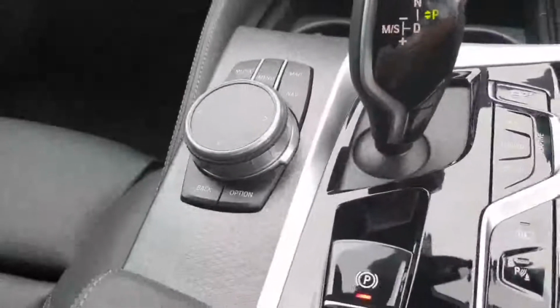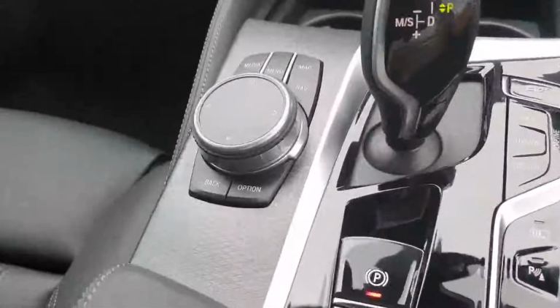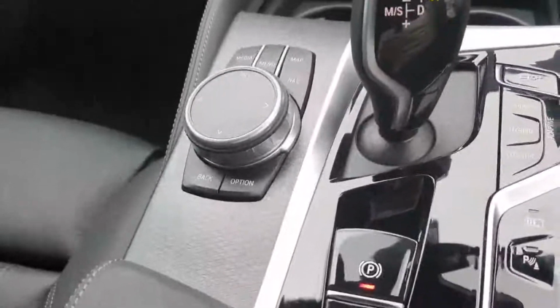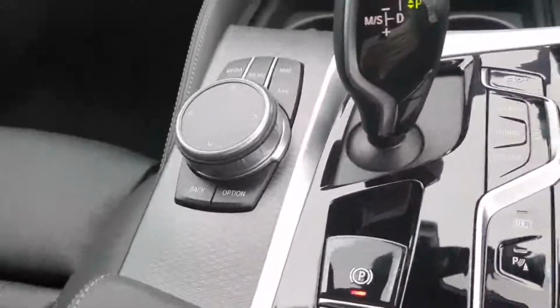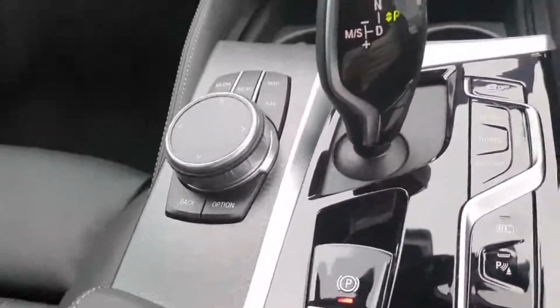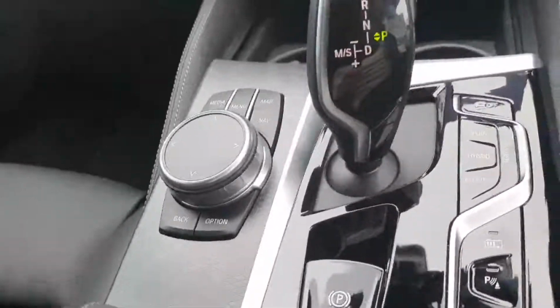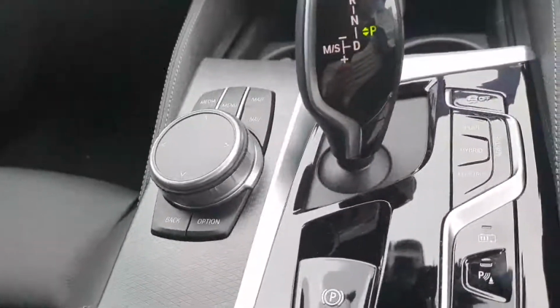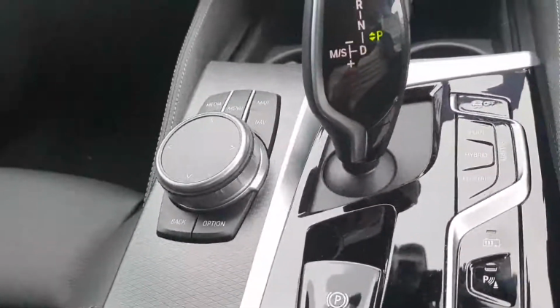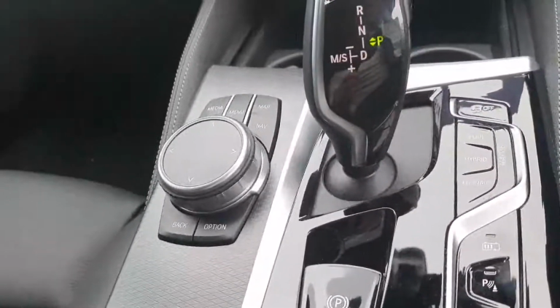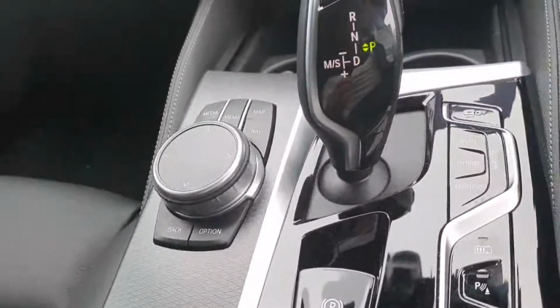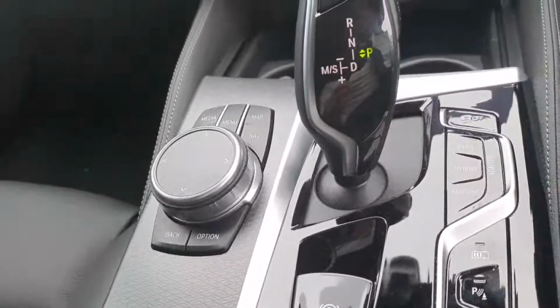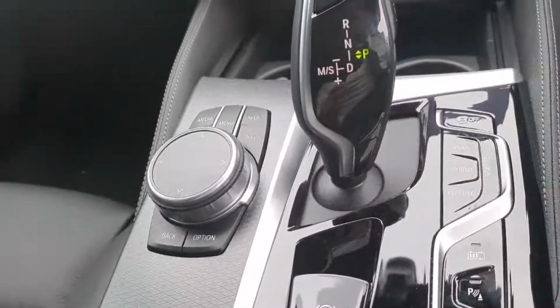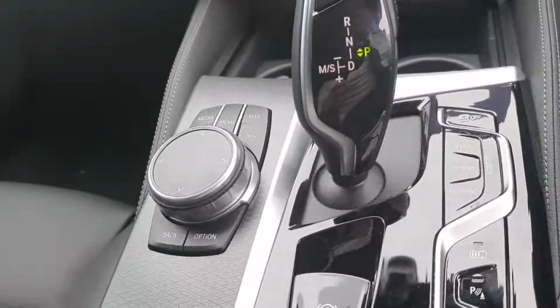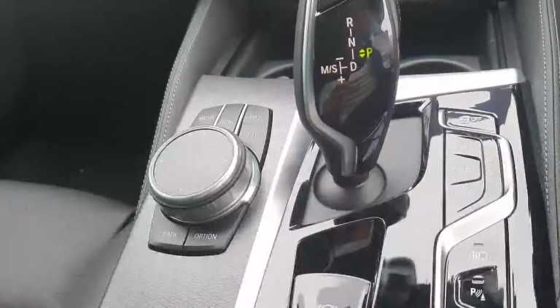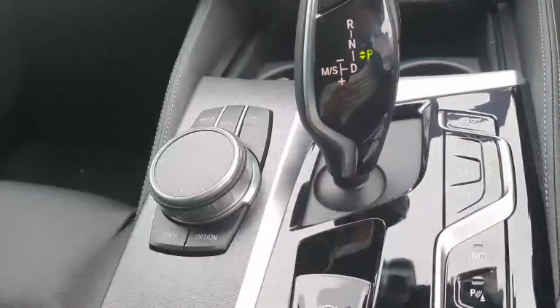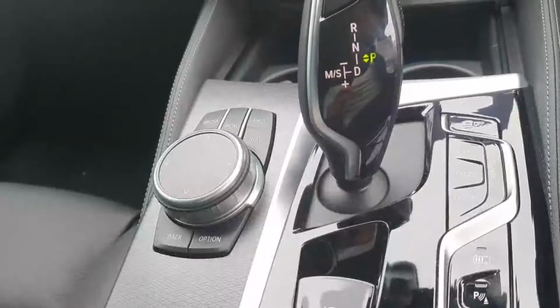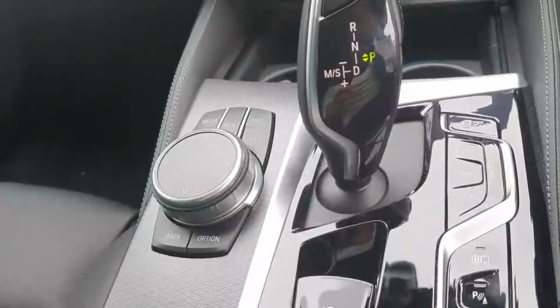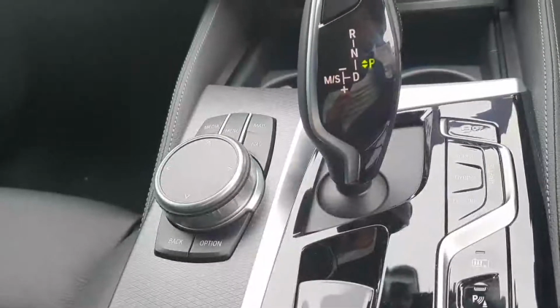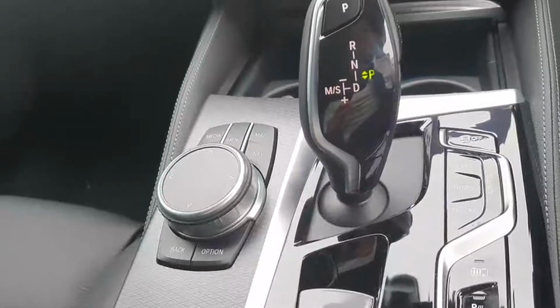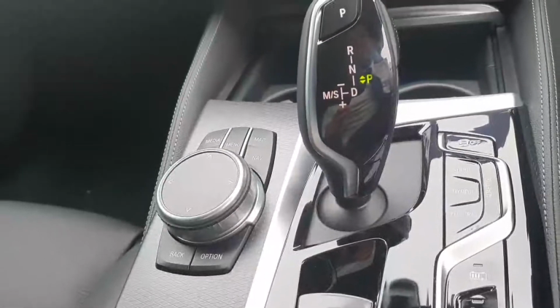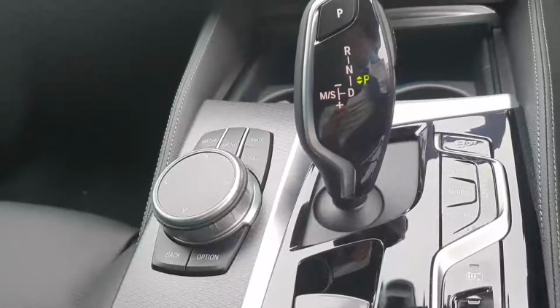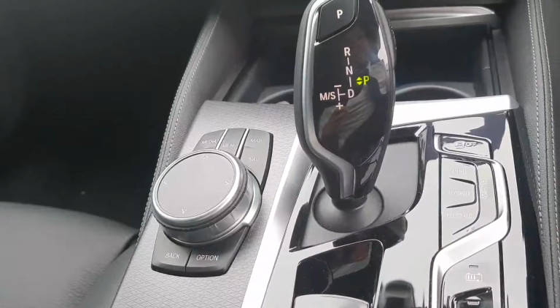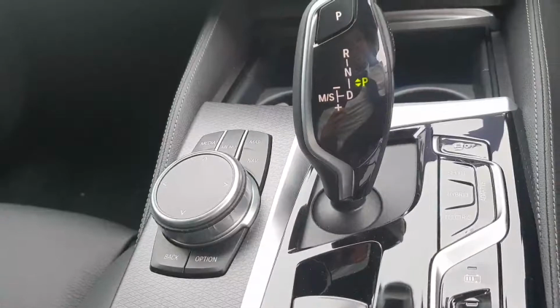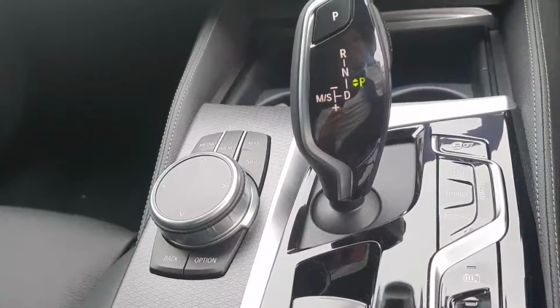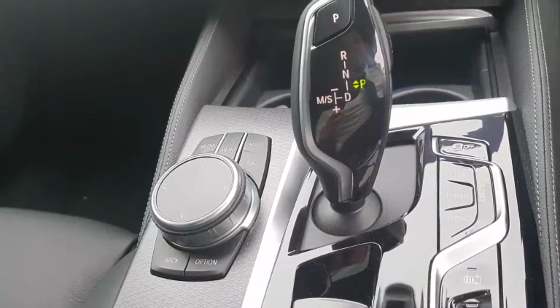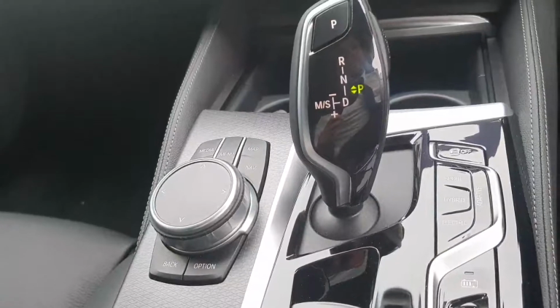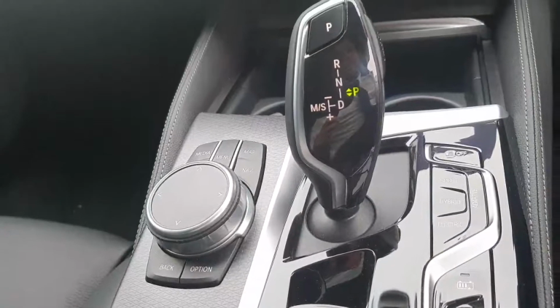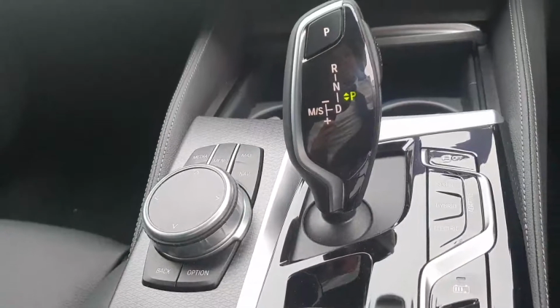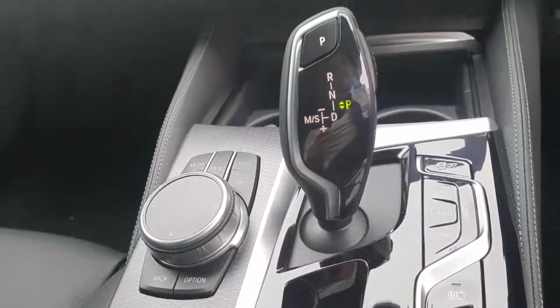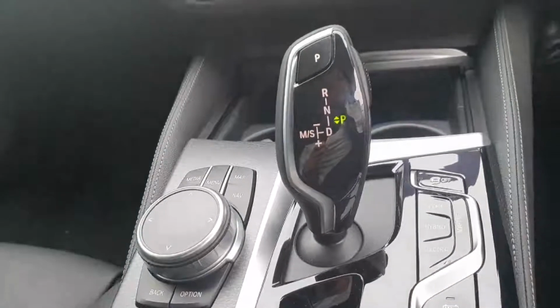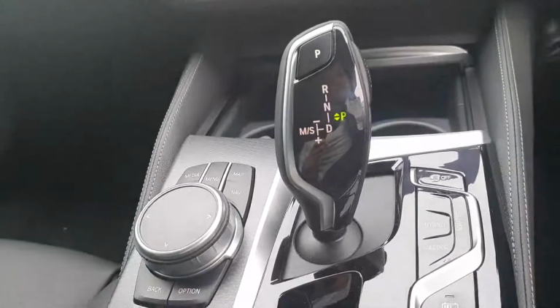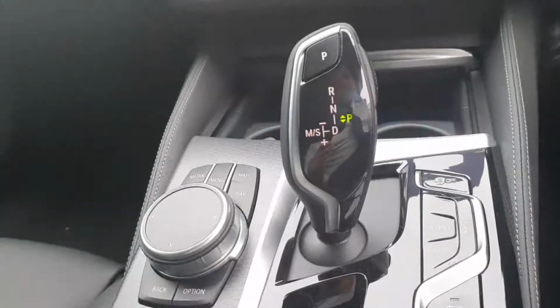Down here you have your different driving modes: Sport, Hybrid, Adaptive, and Electric.